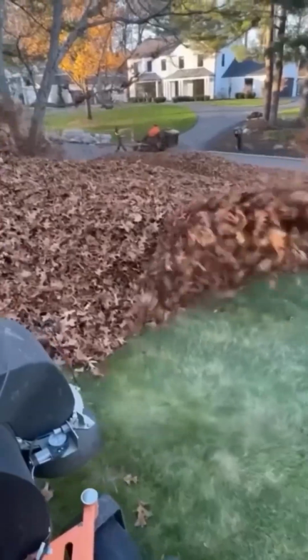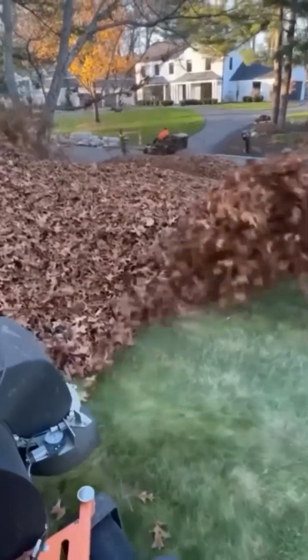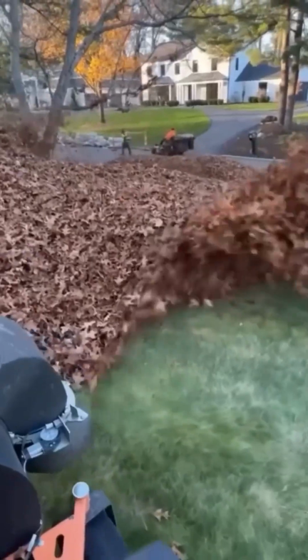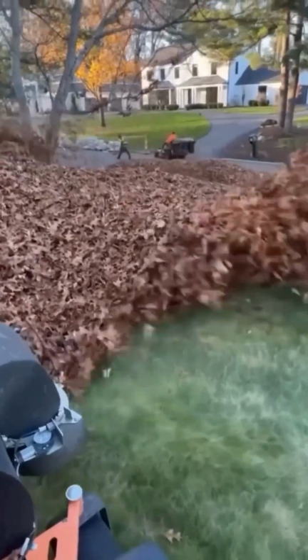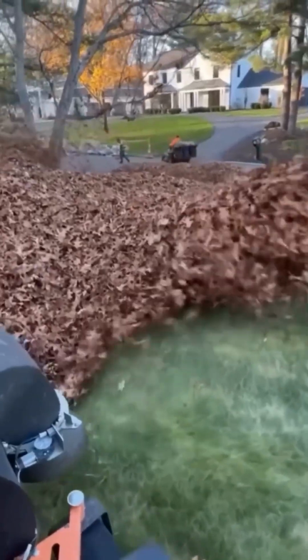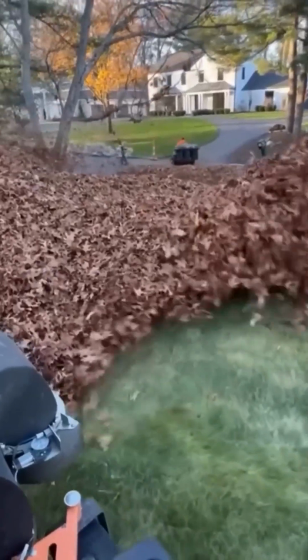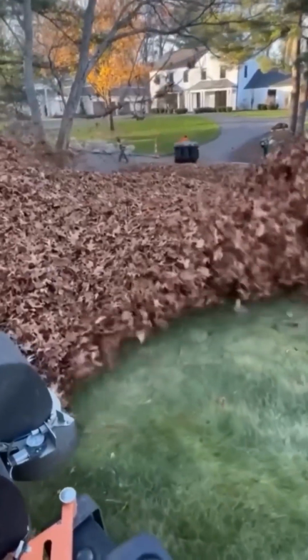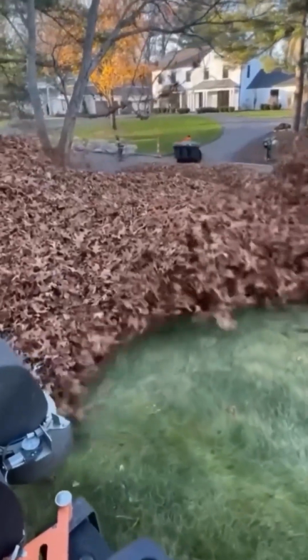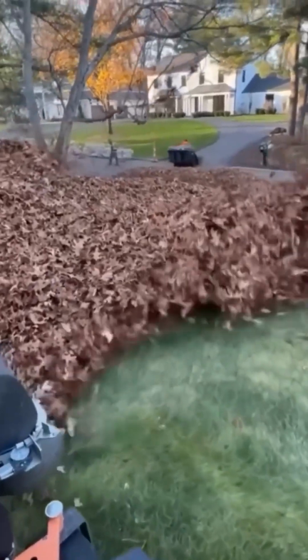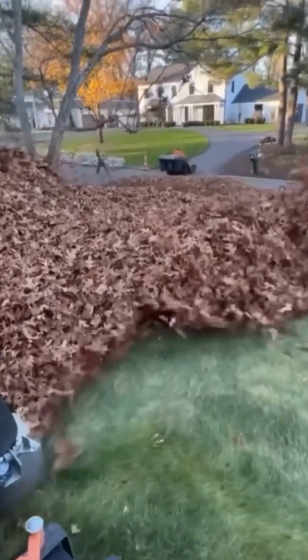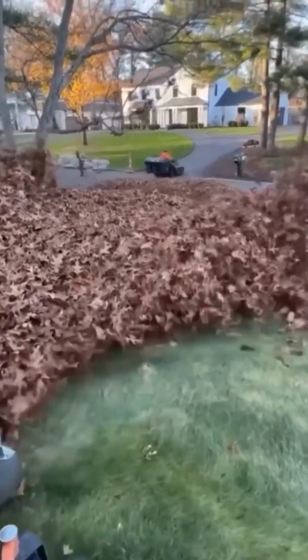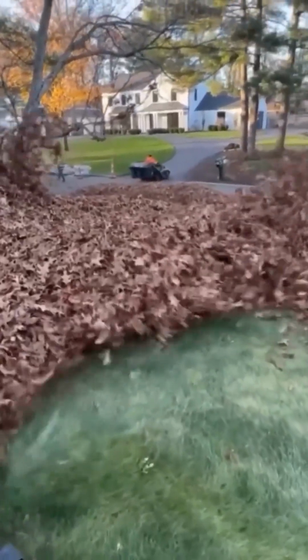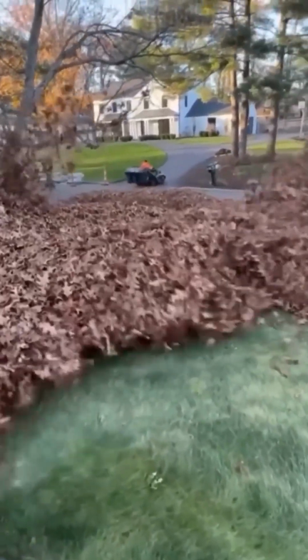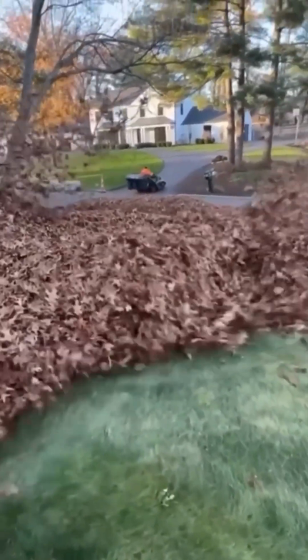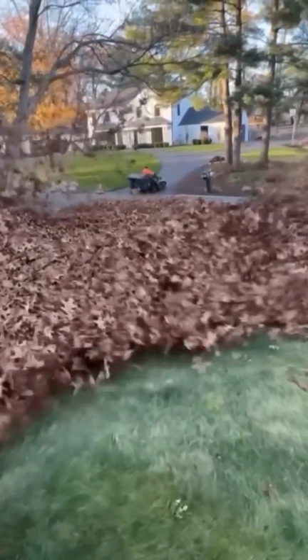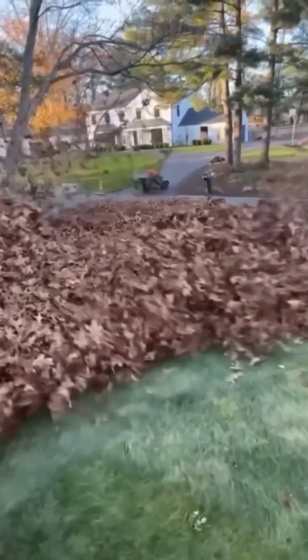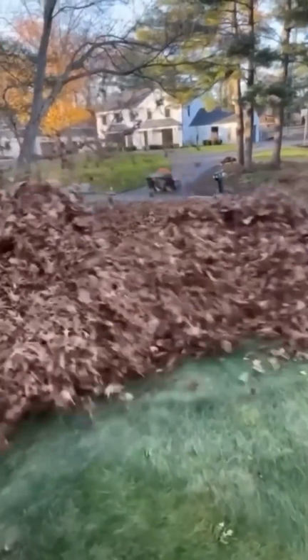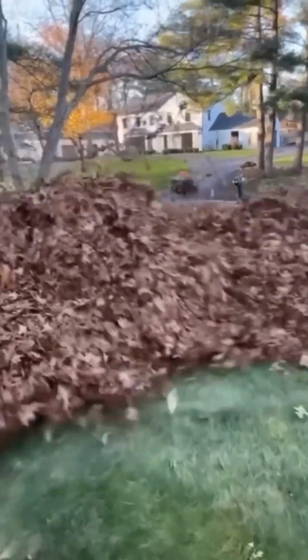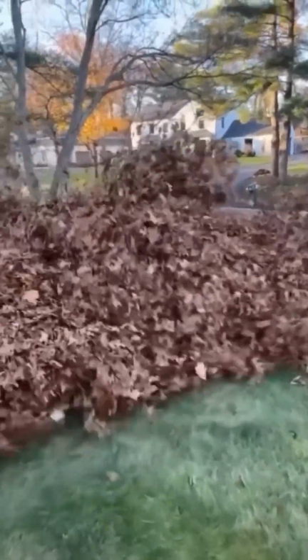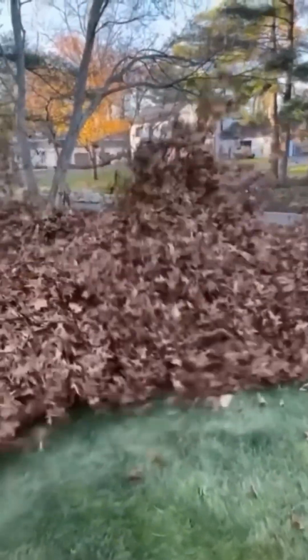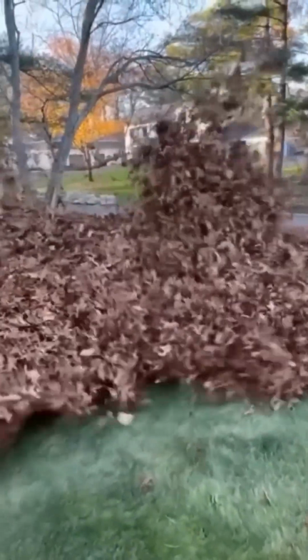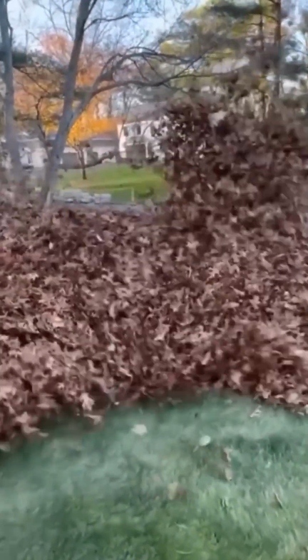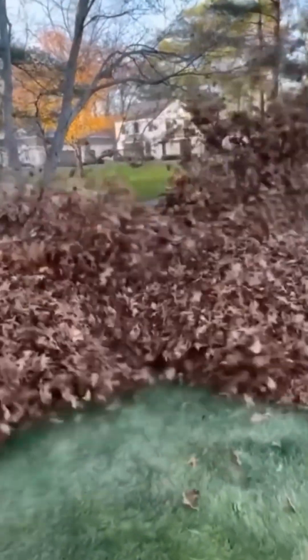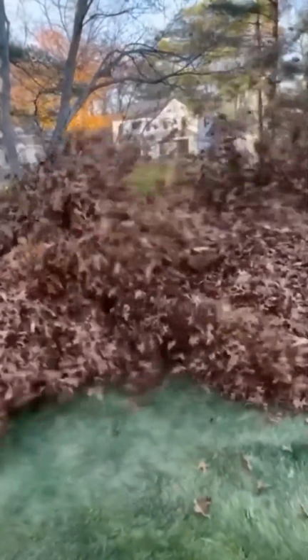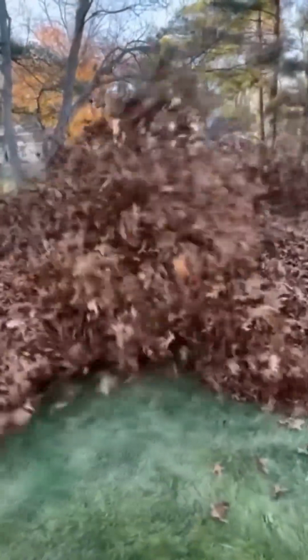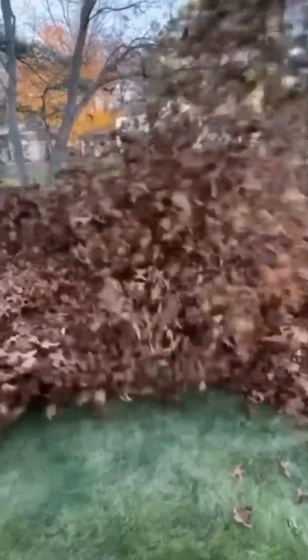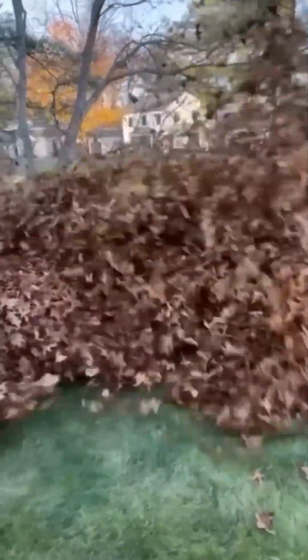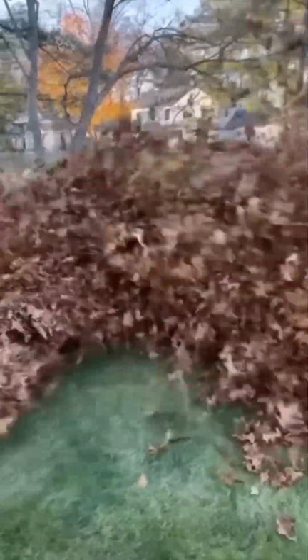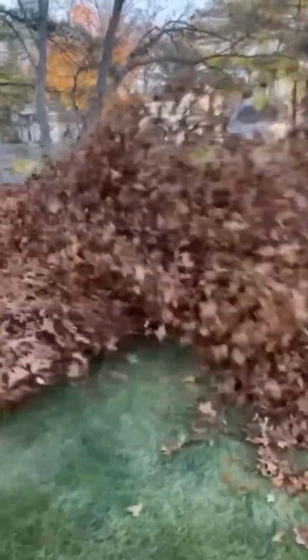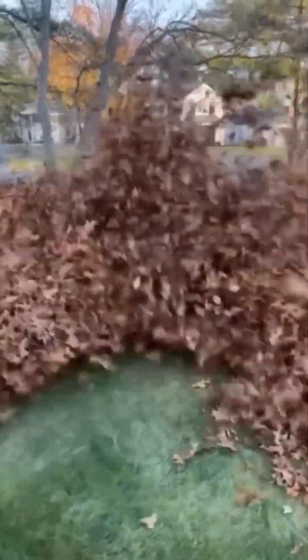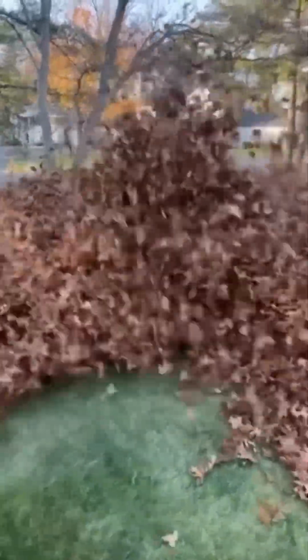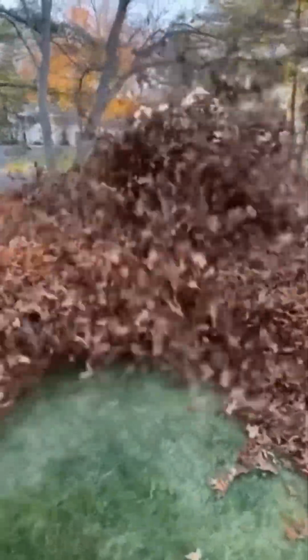Dry leaves scatter in a swirling dance as the blower roars, turning a messy yard into a neat, empty stage.